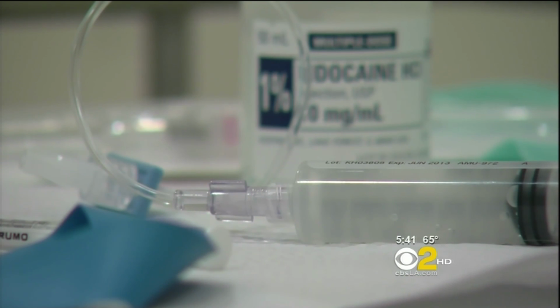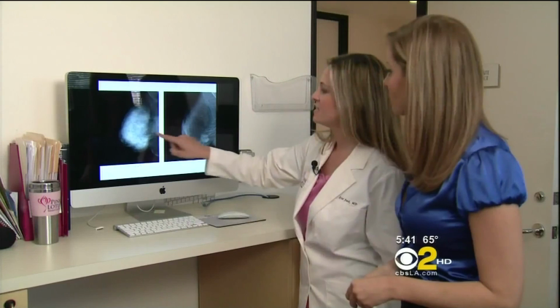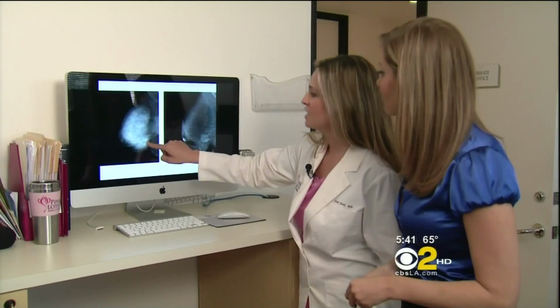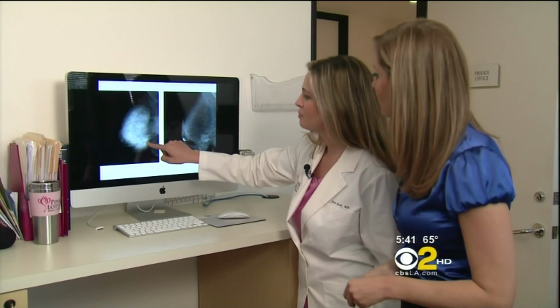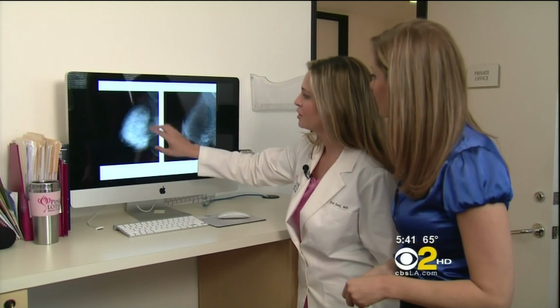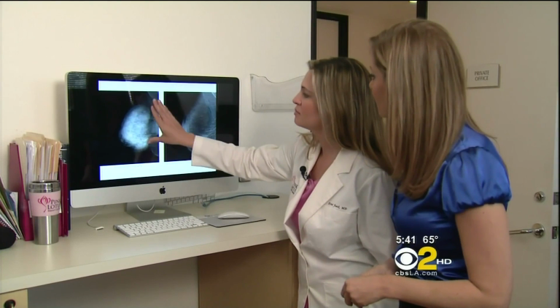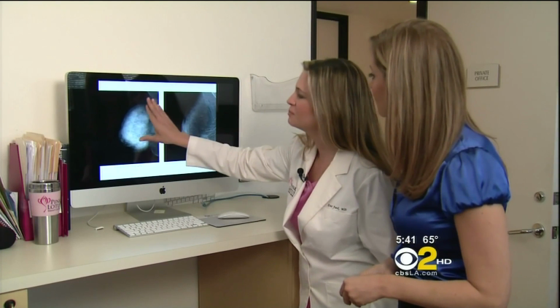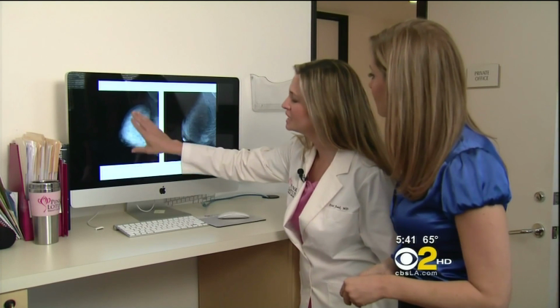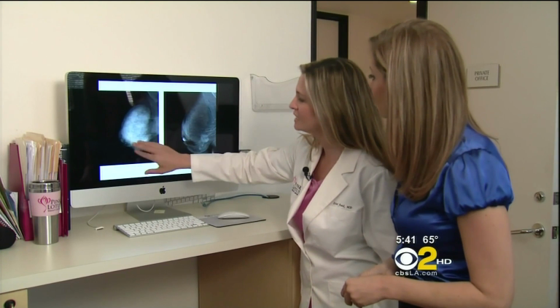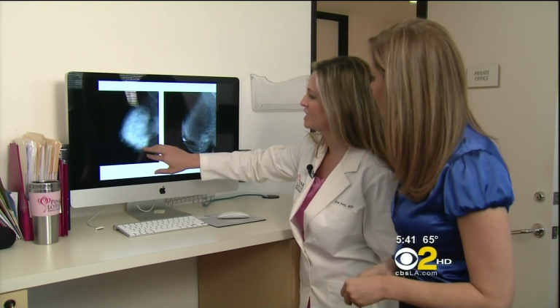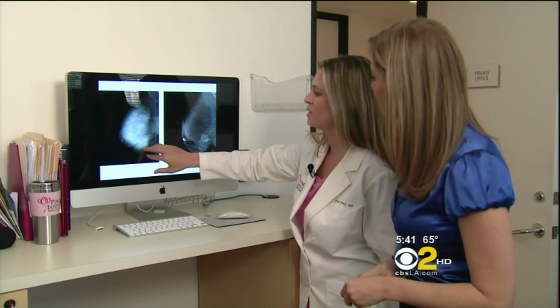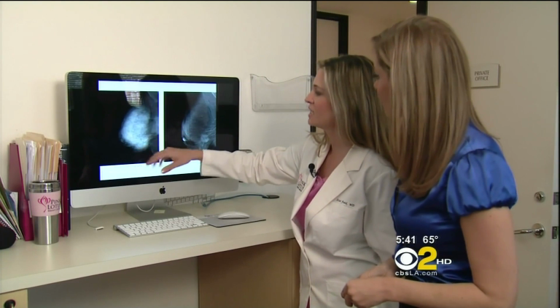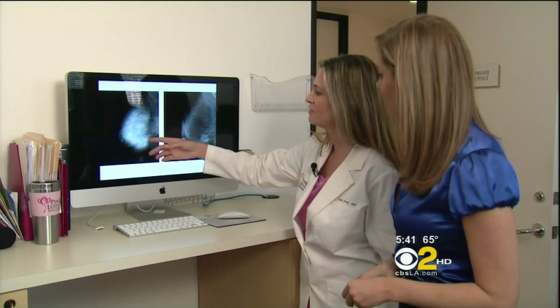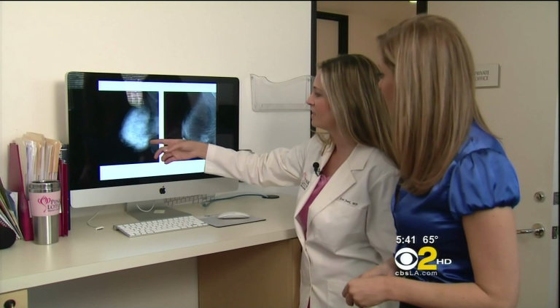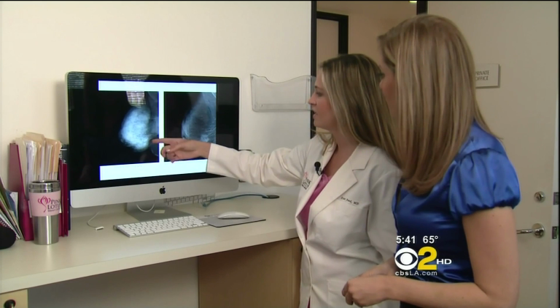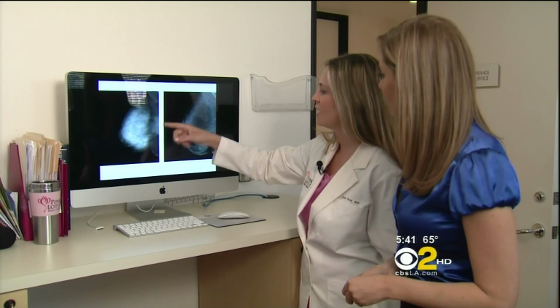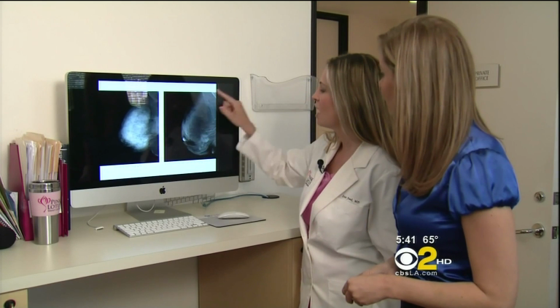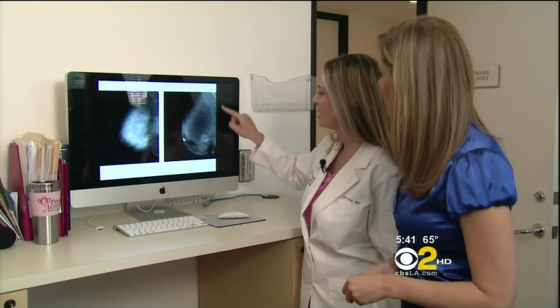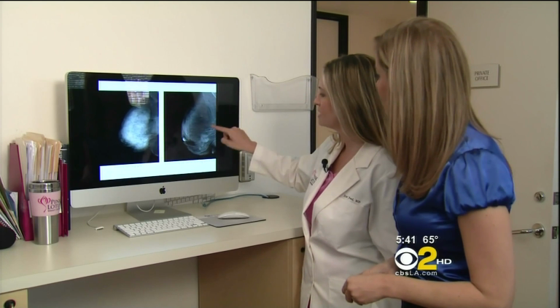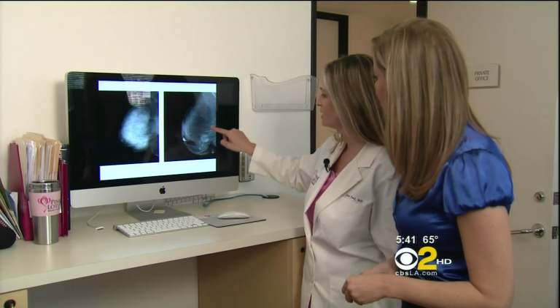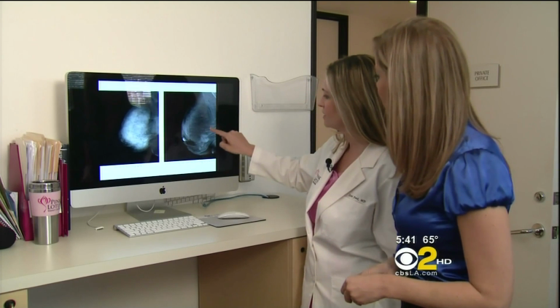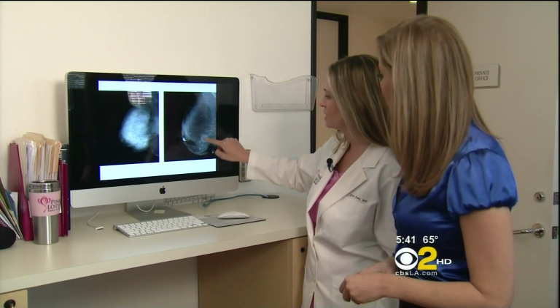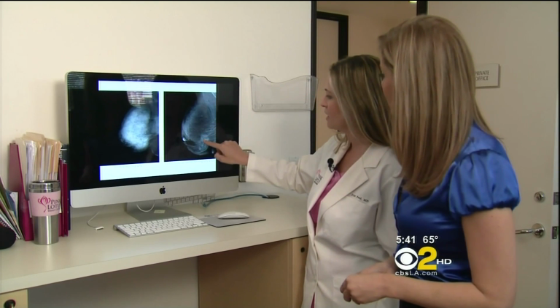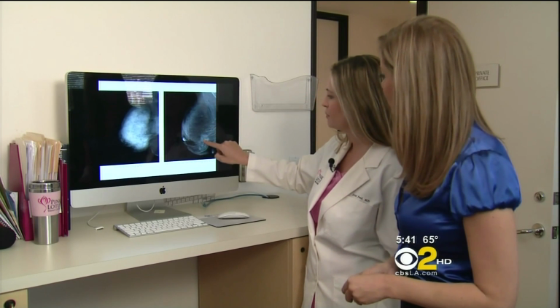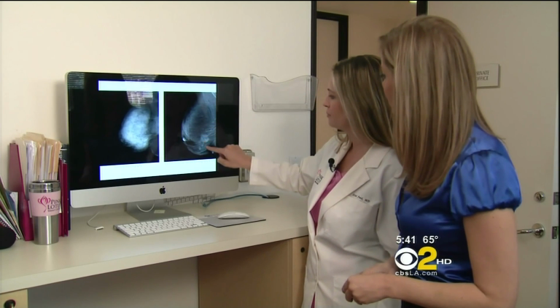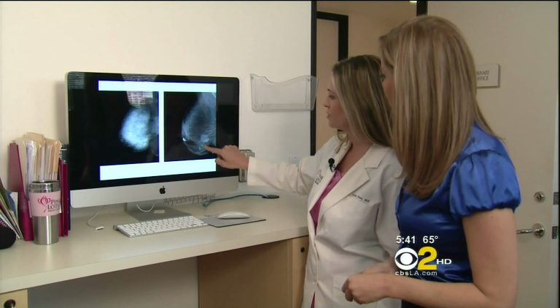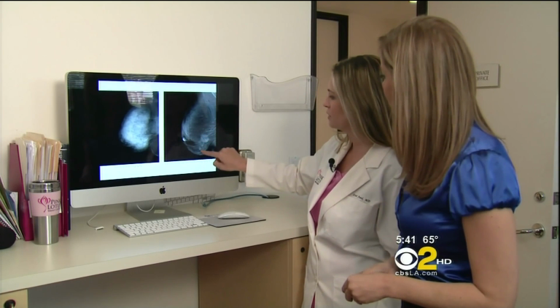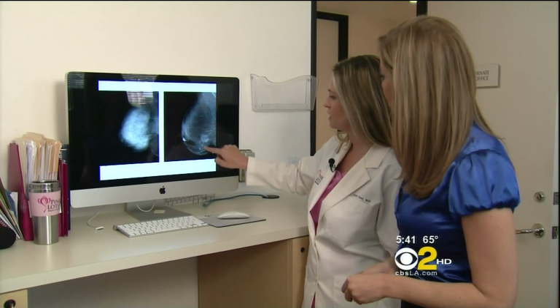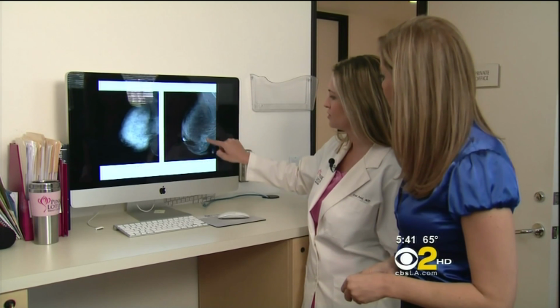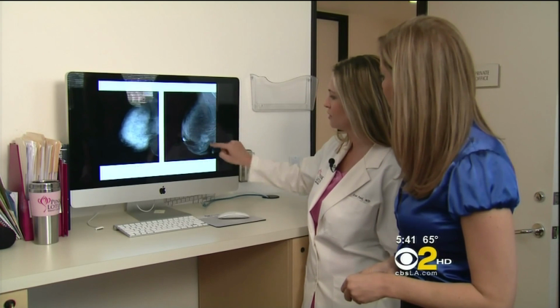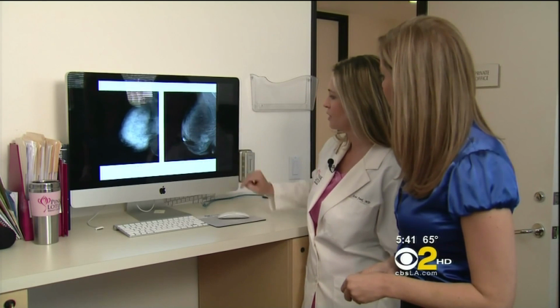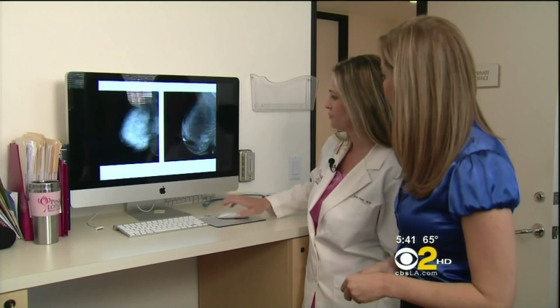This is a standard mammogram — completely dense breast, can't find a thing. Apply the technology, boom, three cancers all in a row.